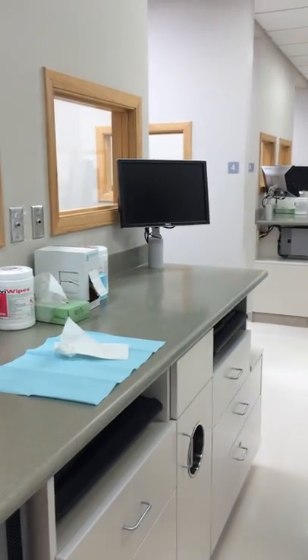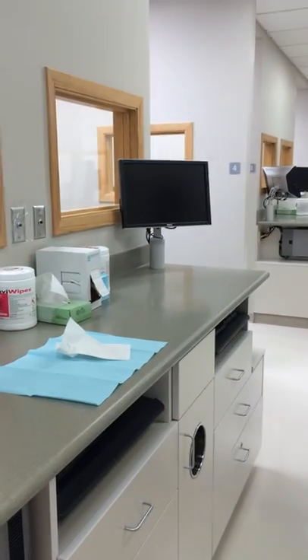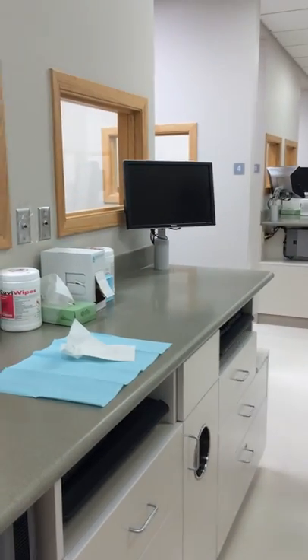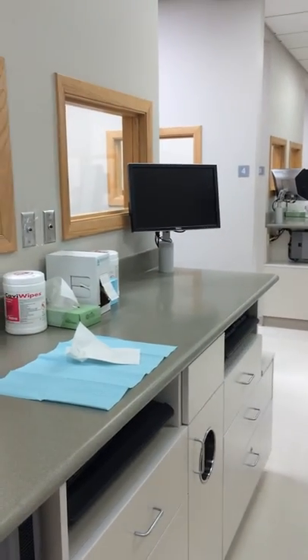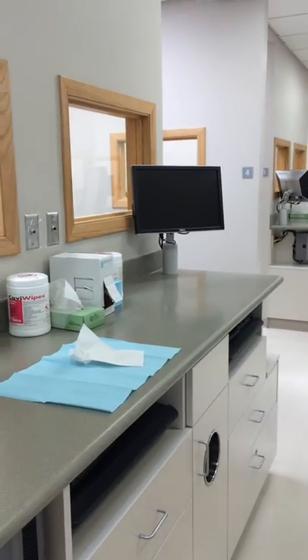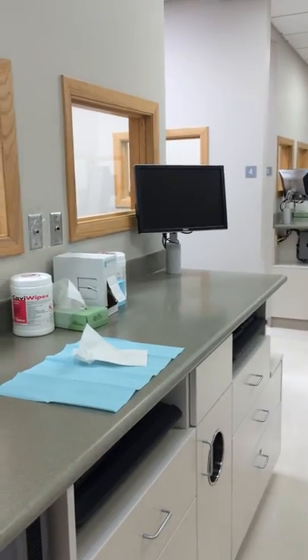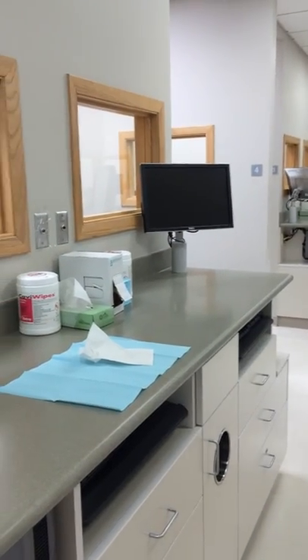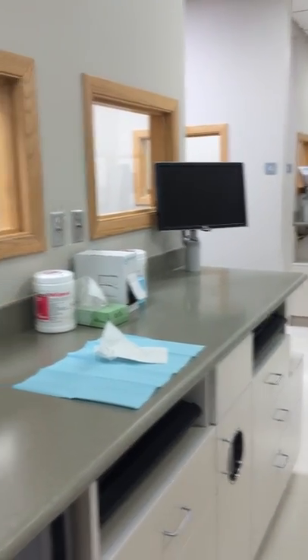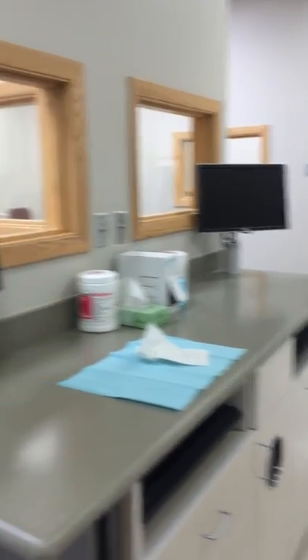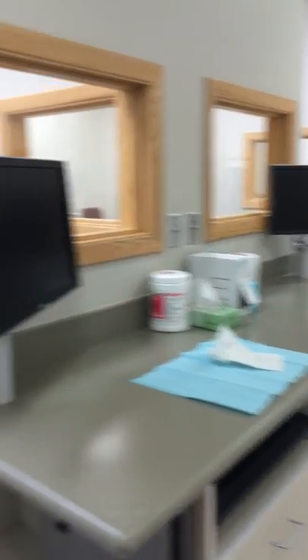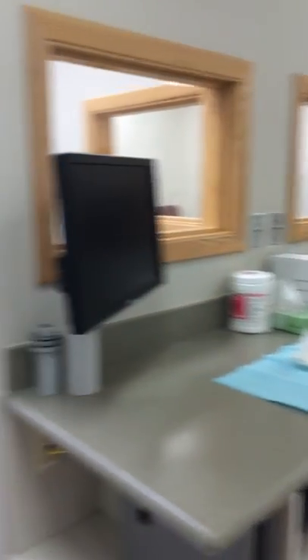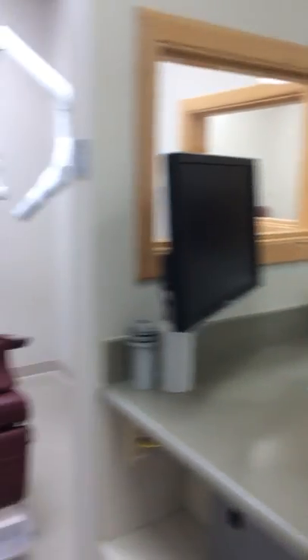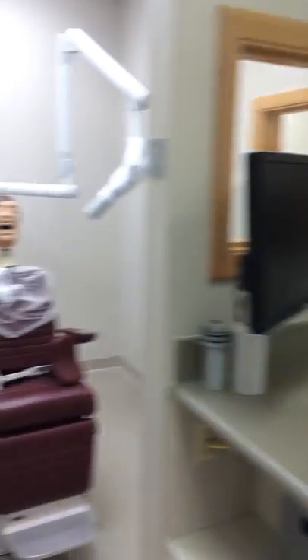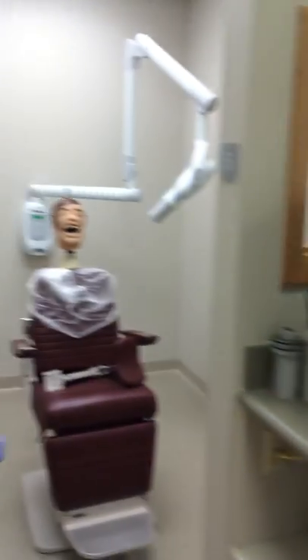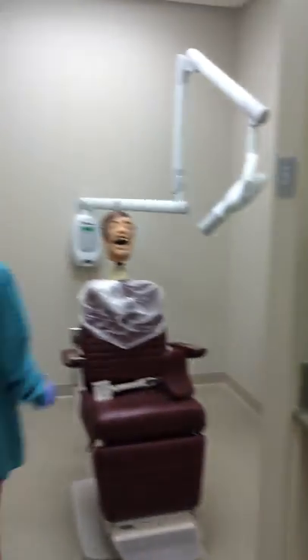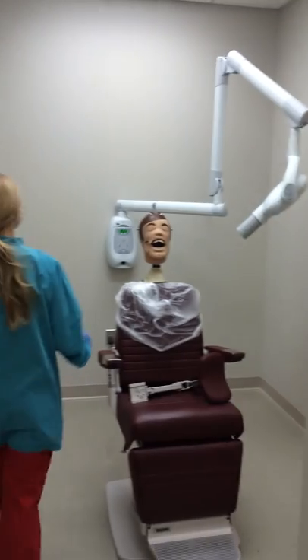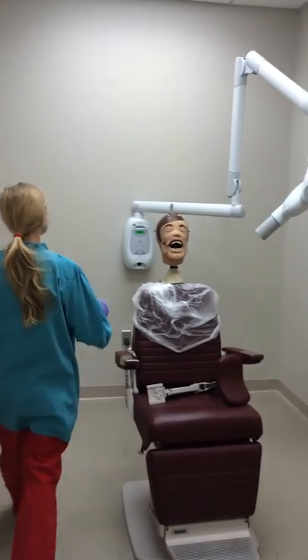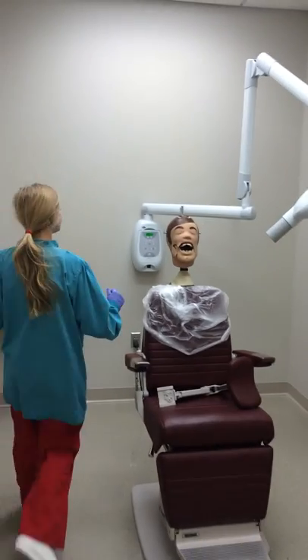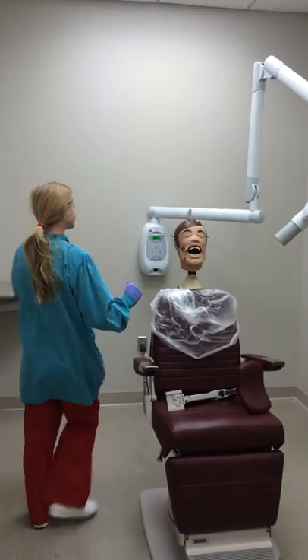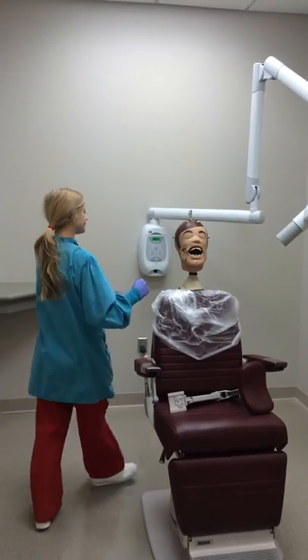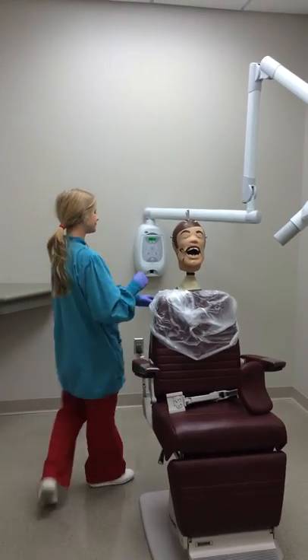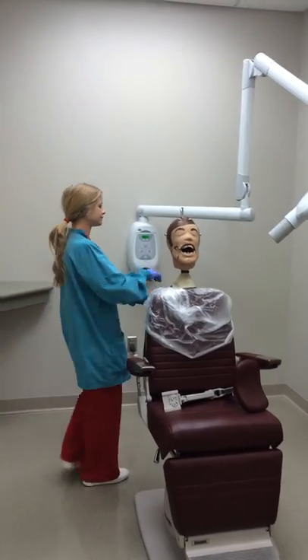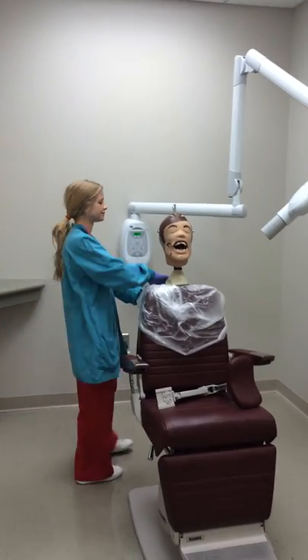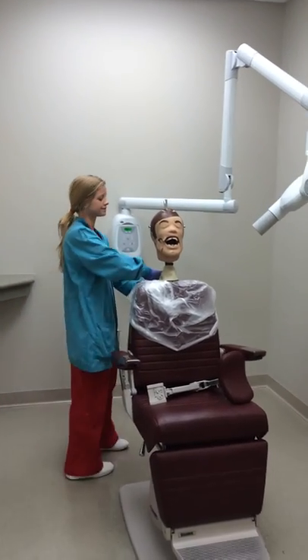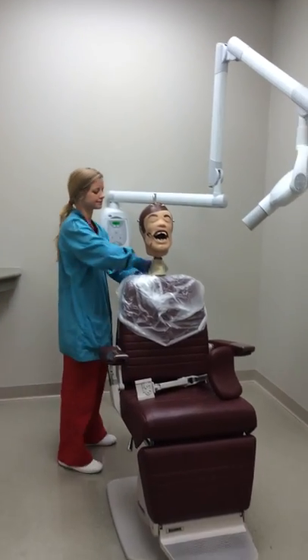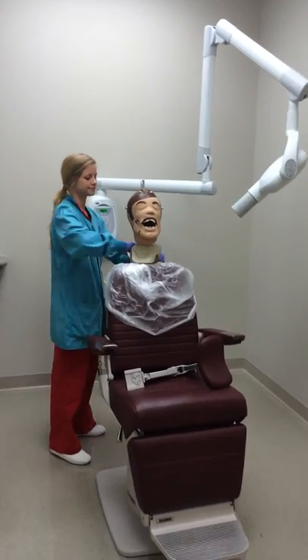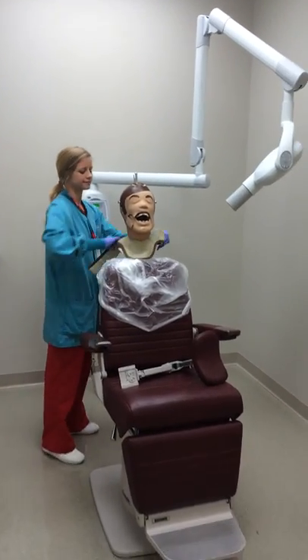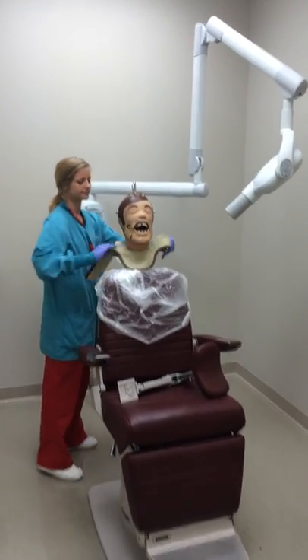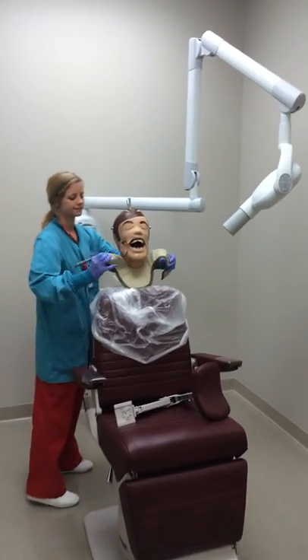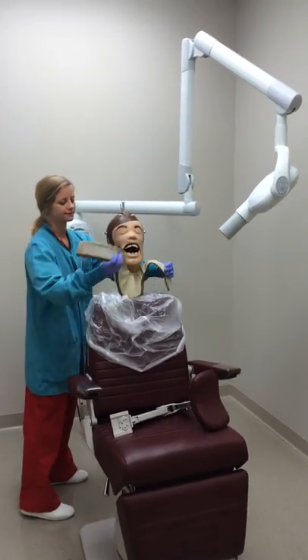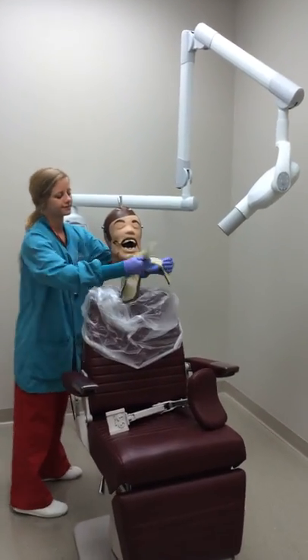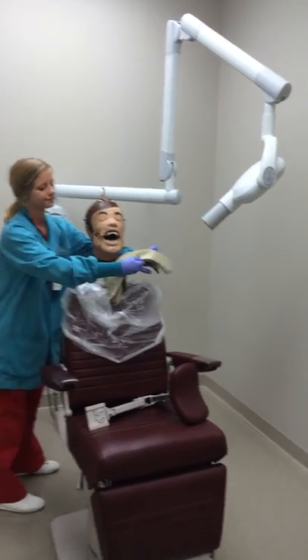To finish up, remove the patient's thyroid collar and escort them out of the room.